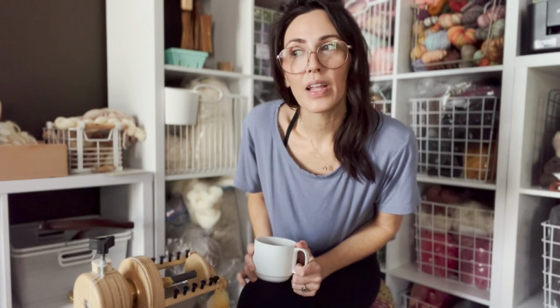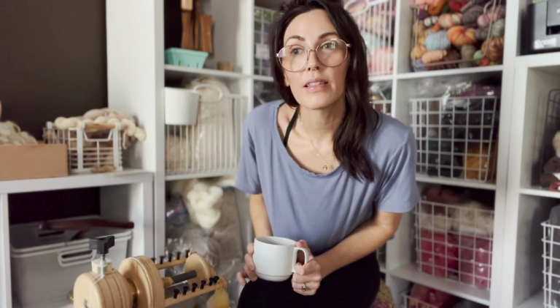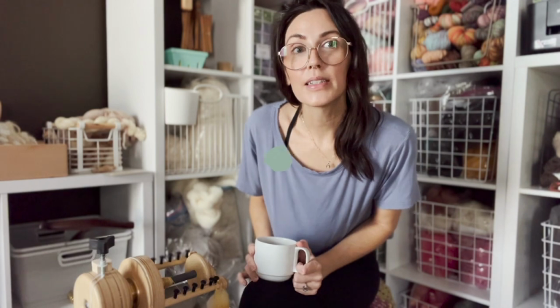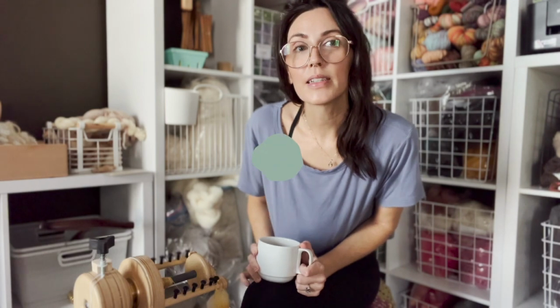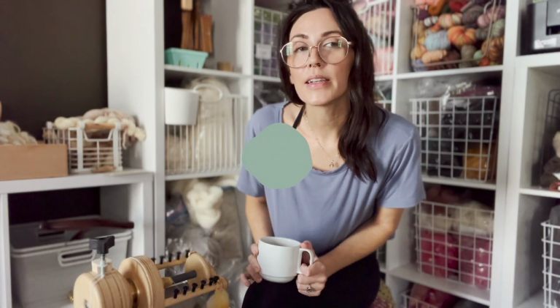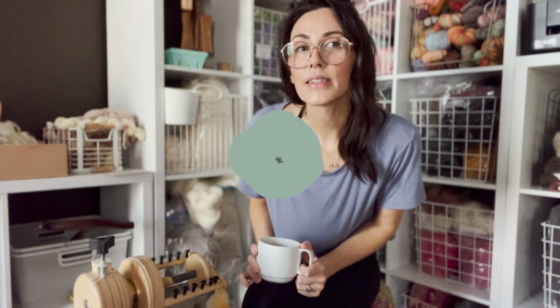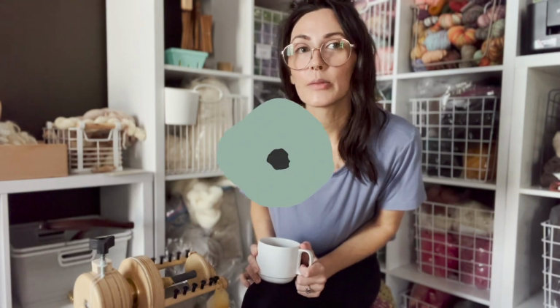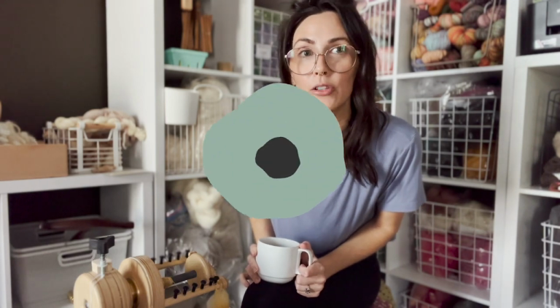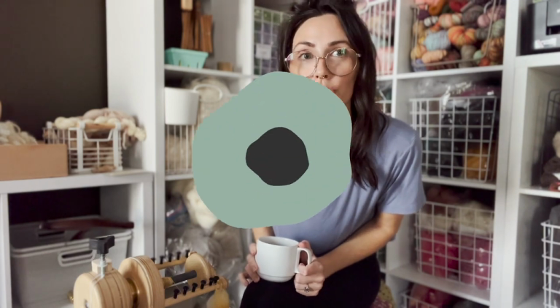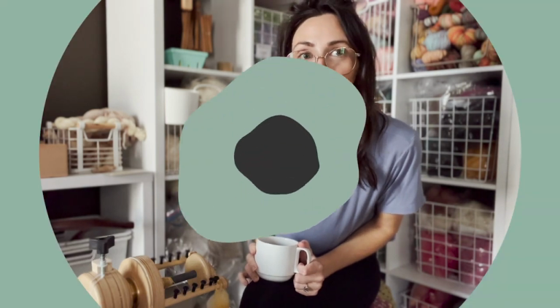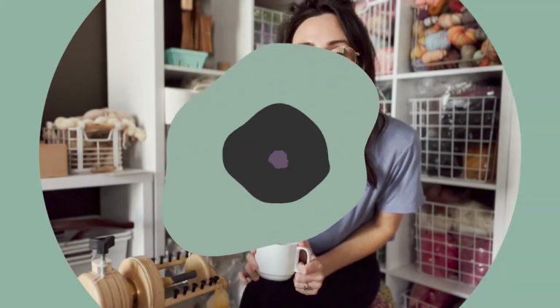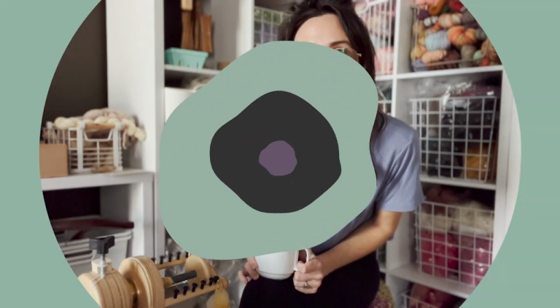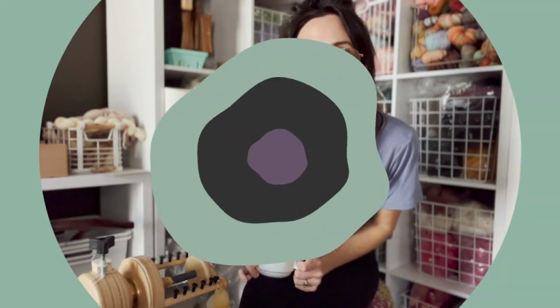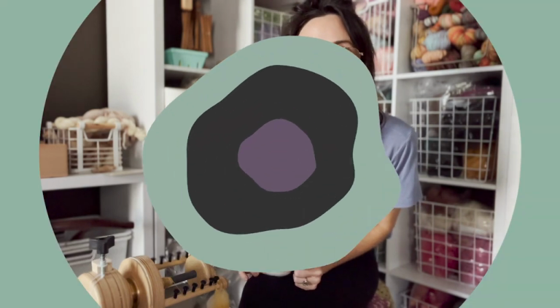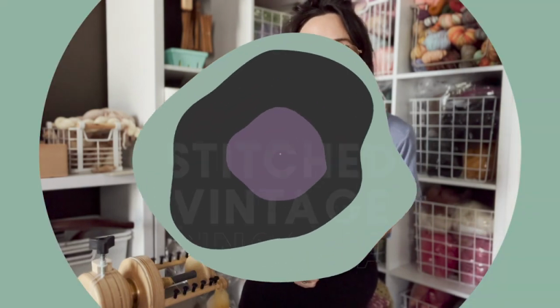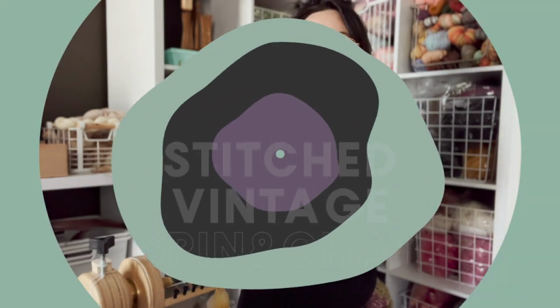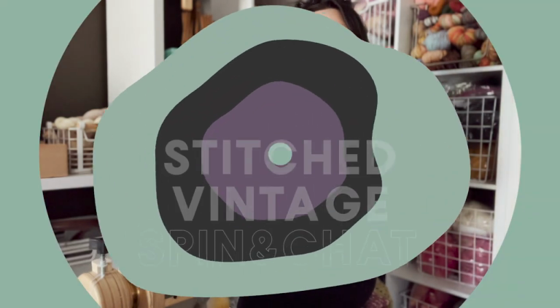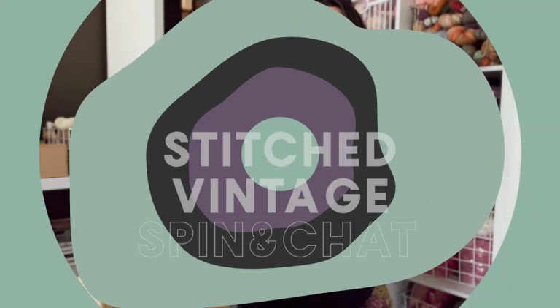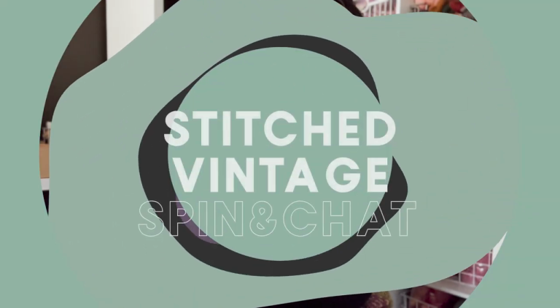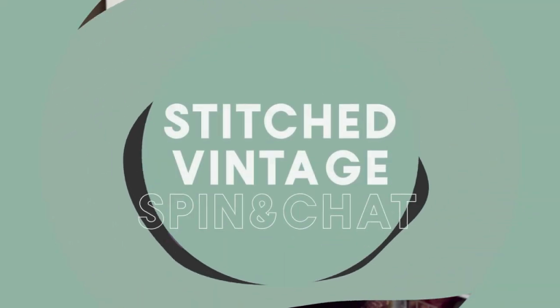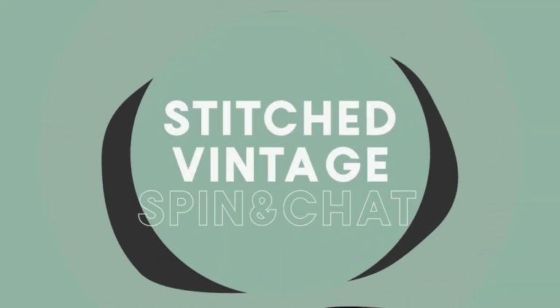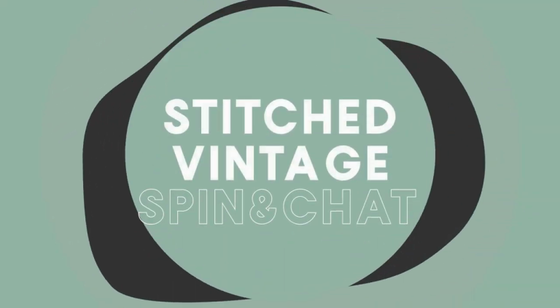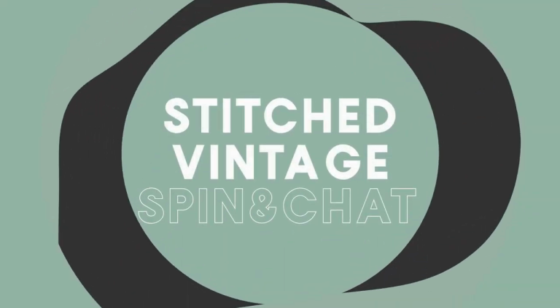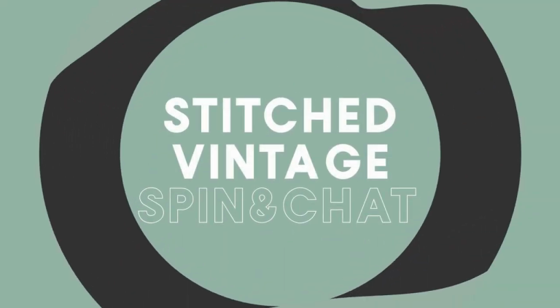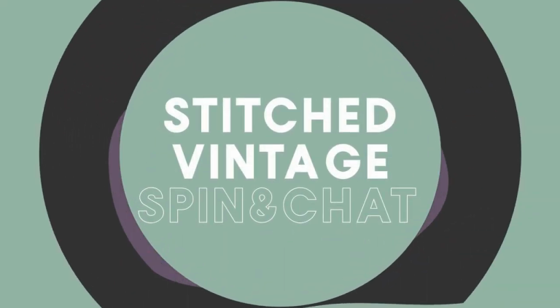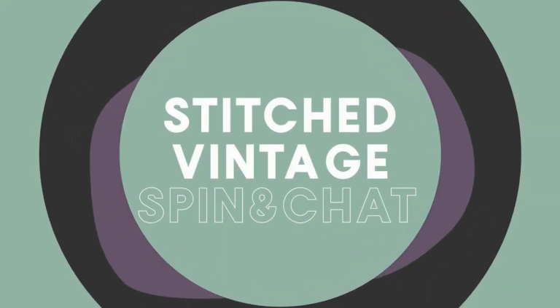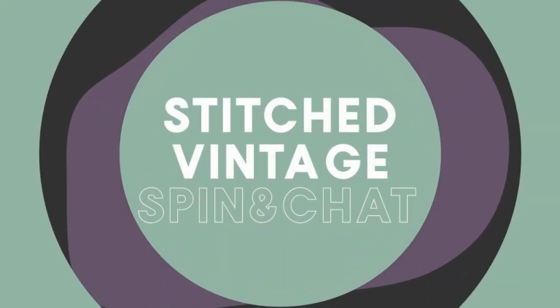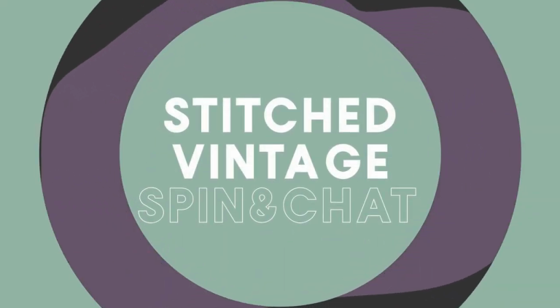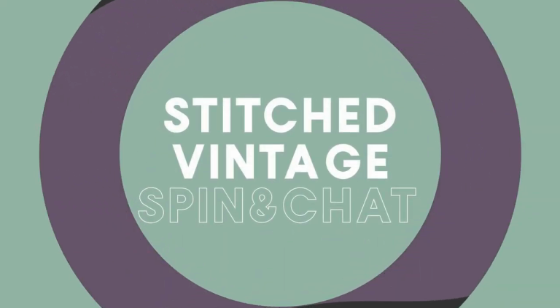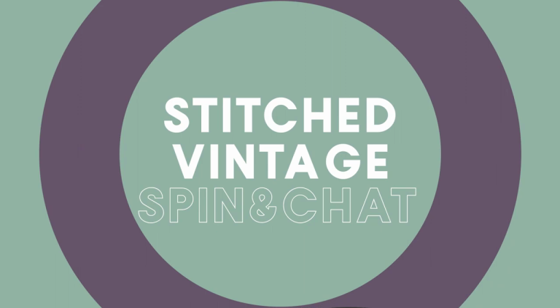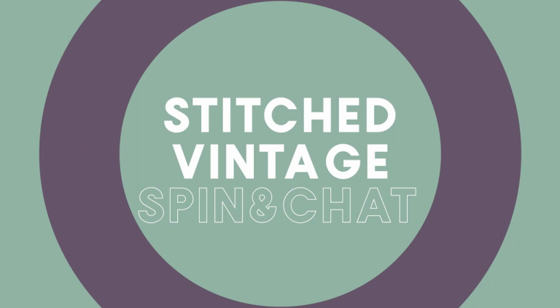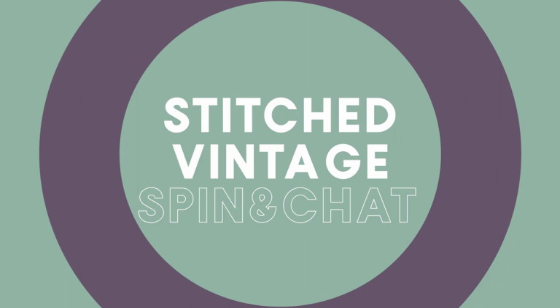This is a special episode where we are going to spin and chat.